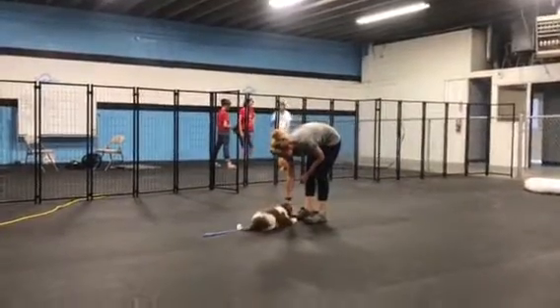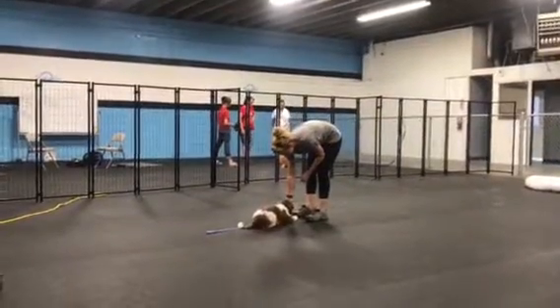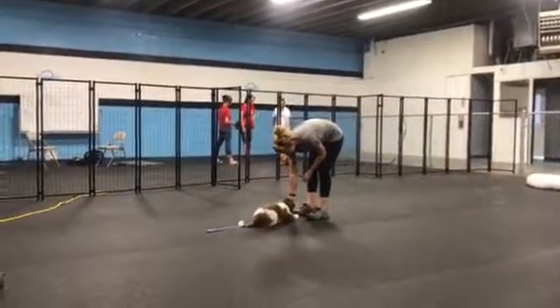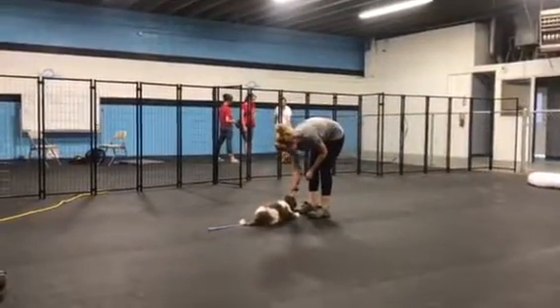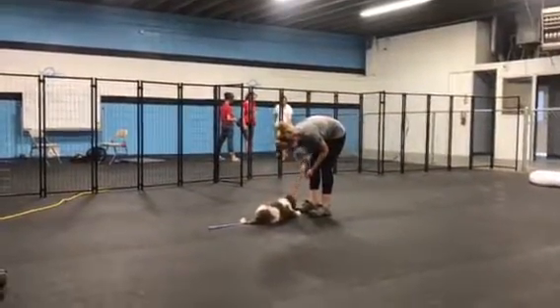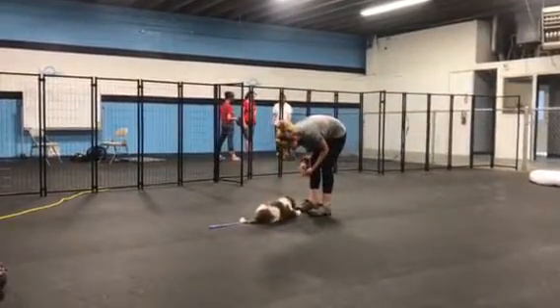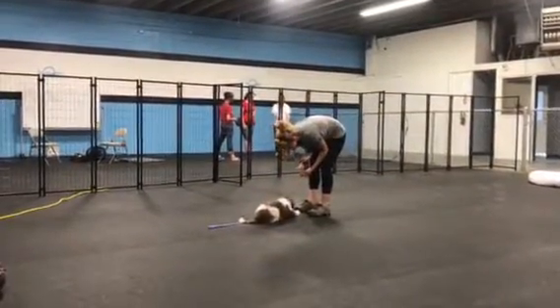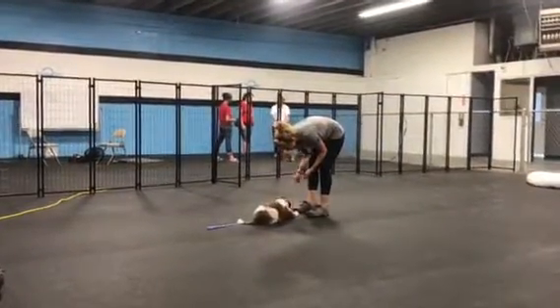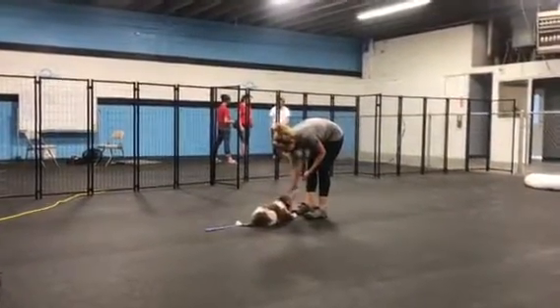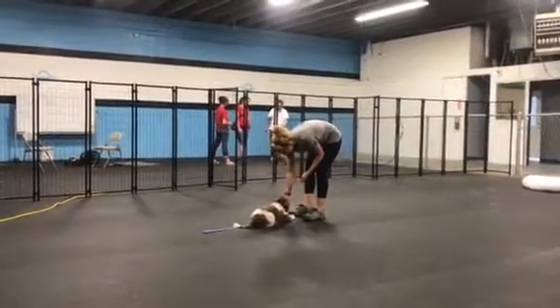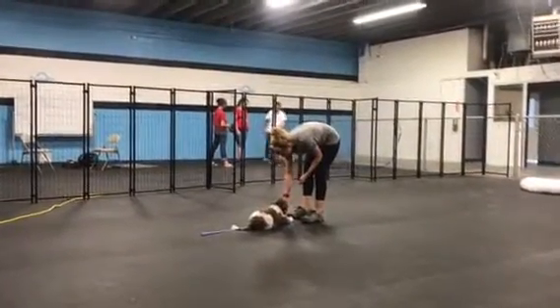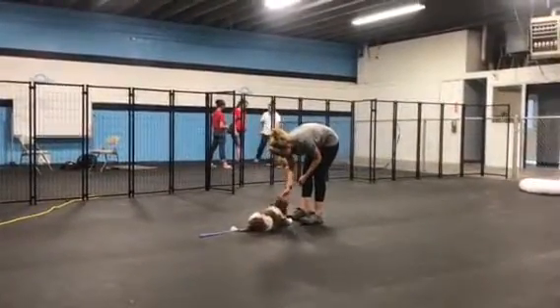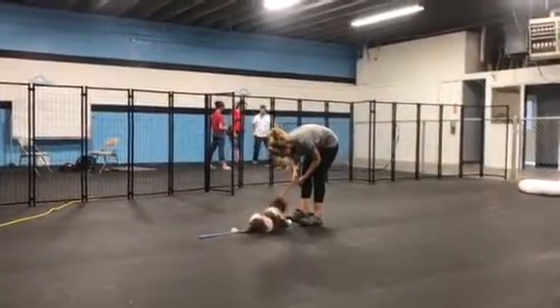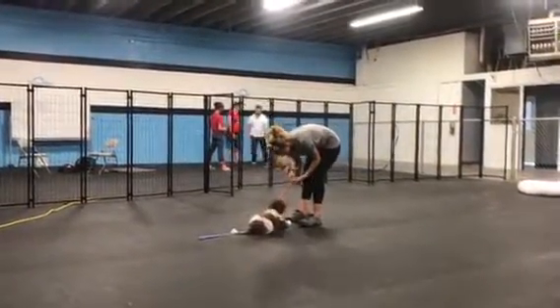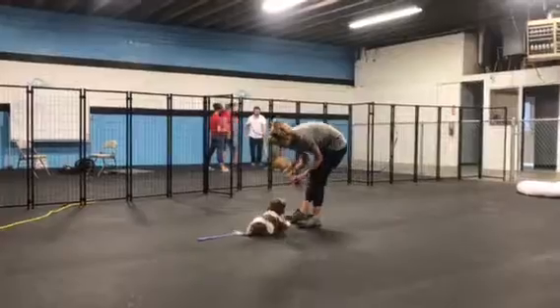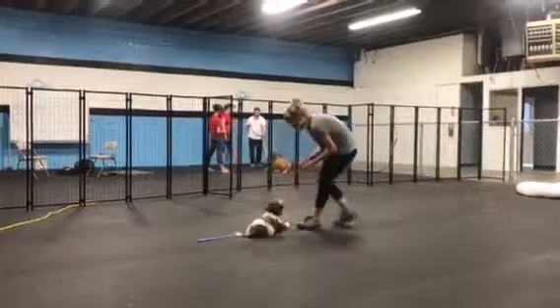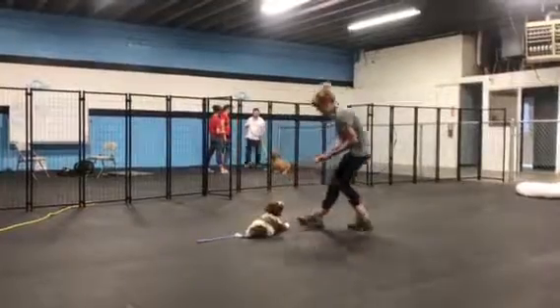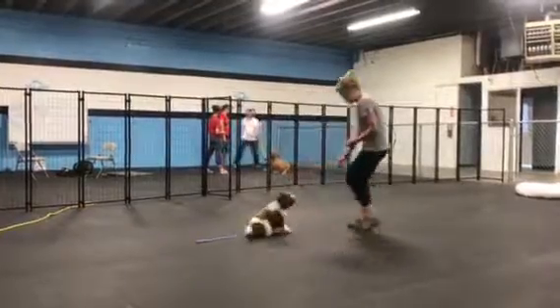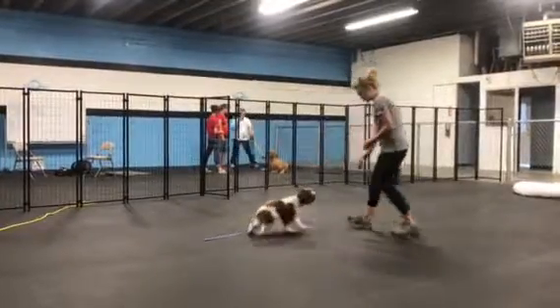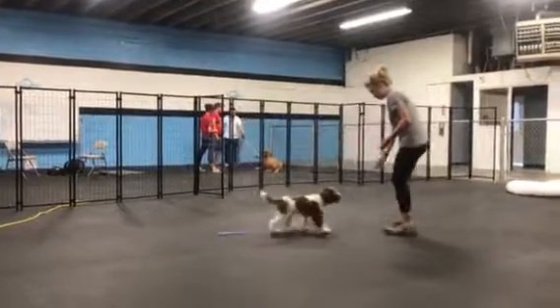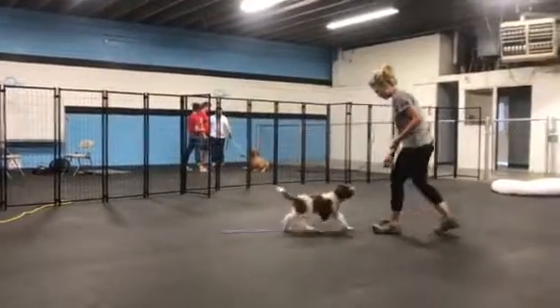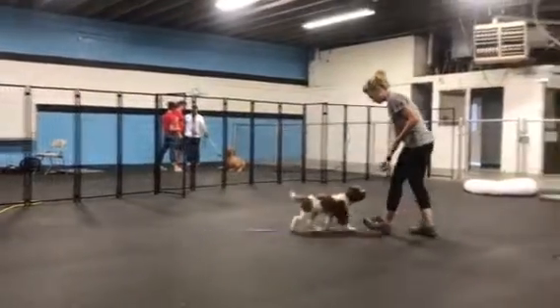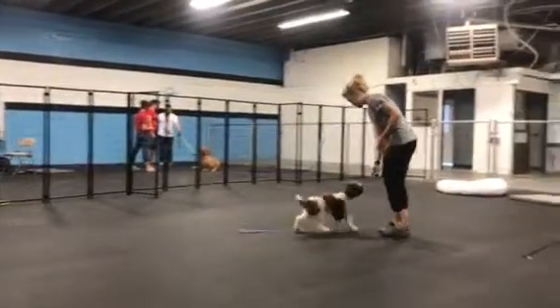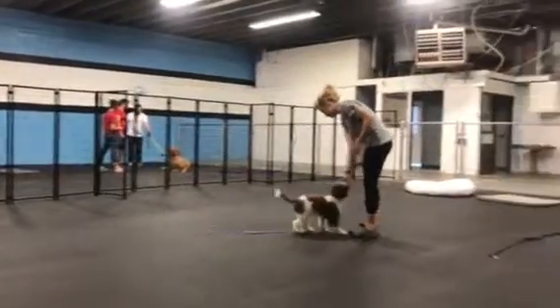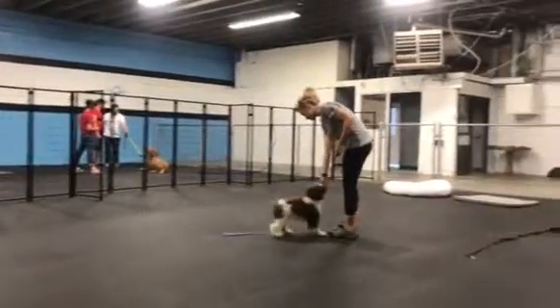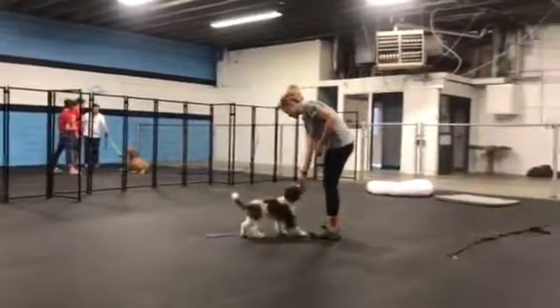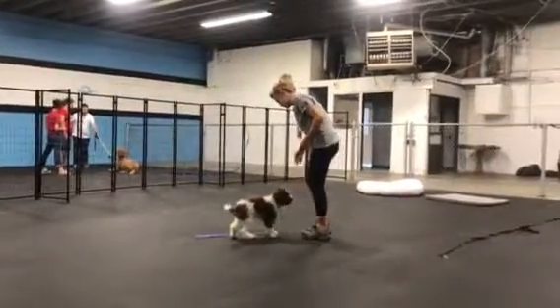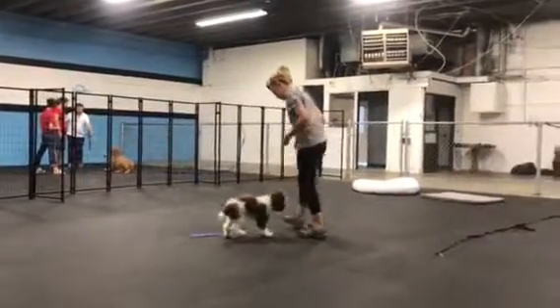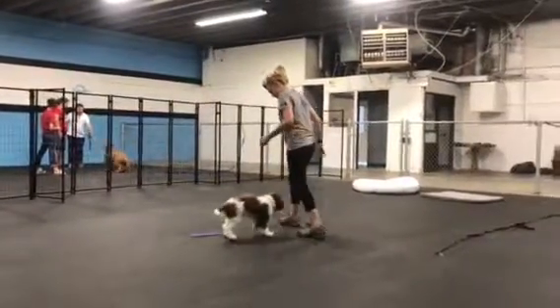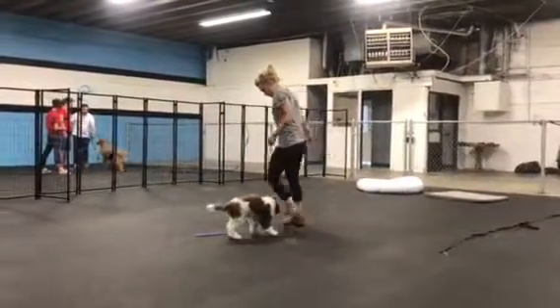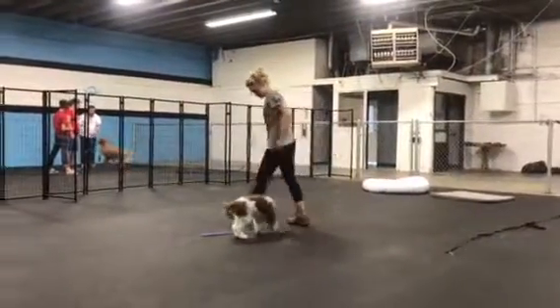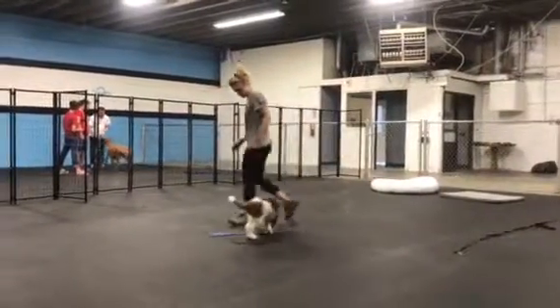Making sure they're staying focused on training and working with us. They don't have the longest attention span, so we keep it nice and short and fun. Lots of treats, lots of guidance.